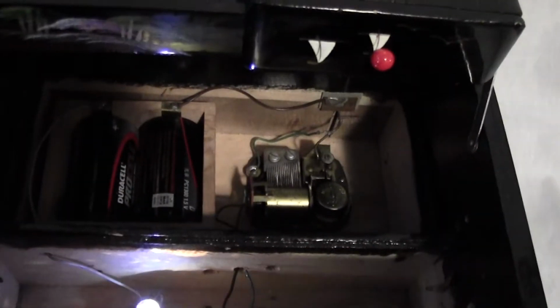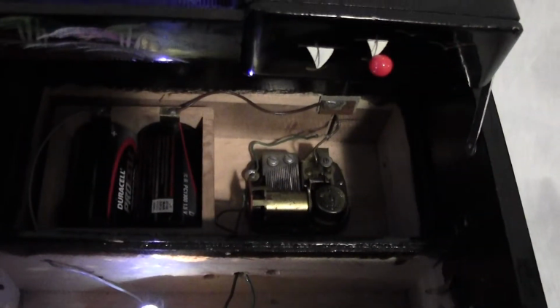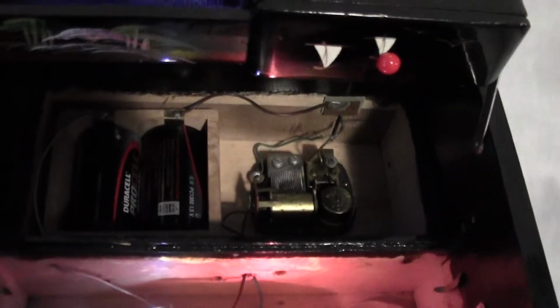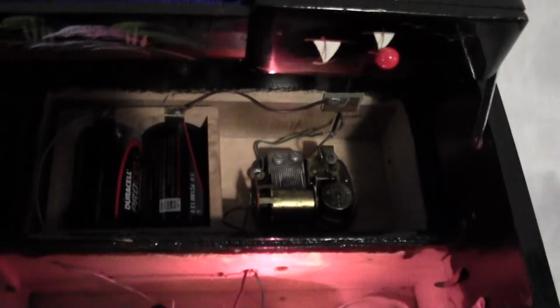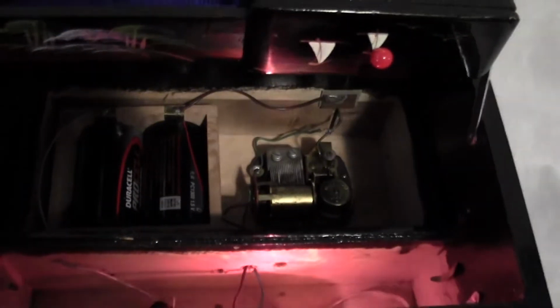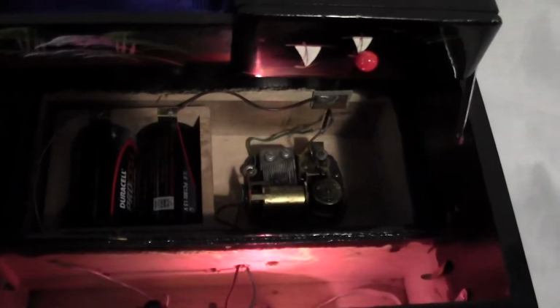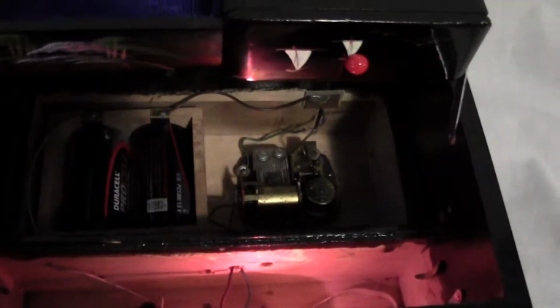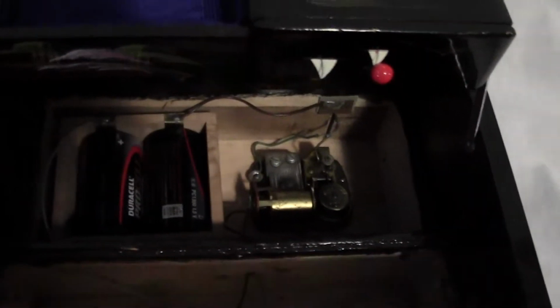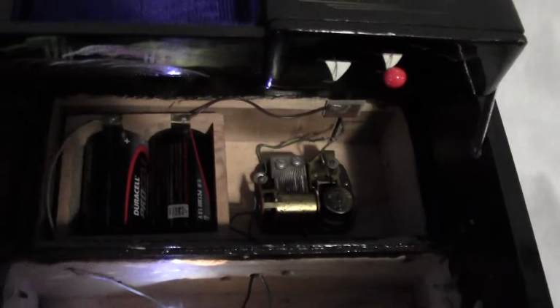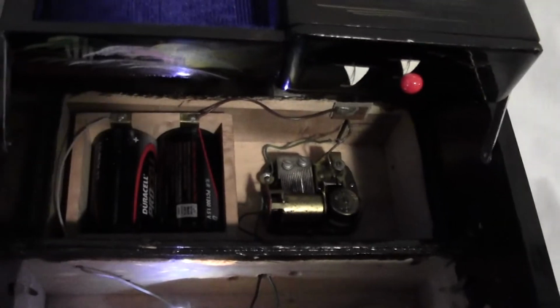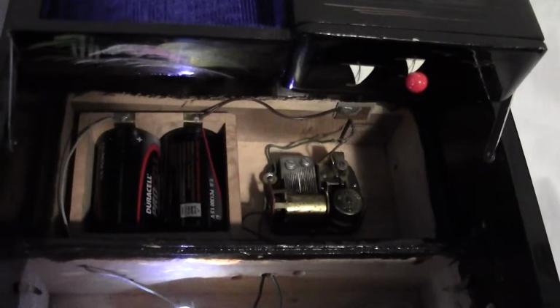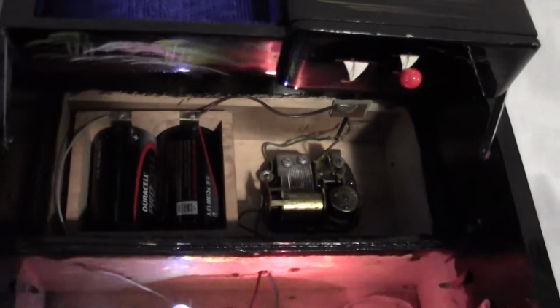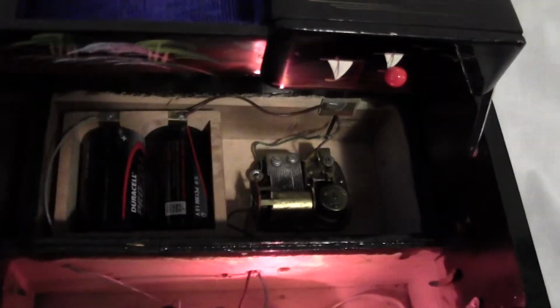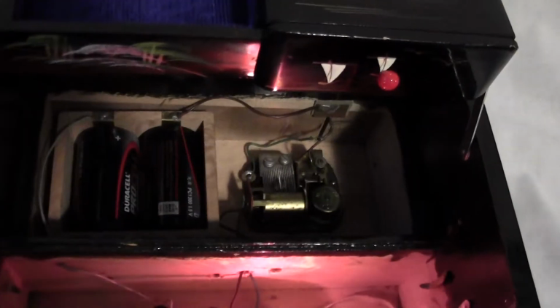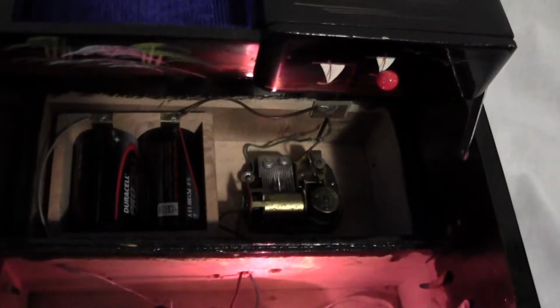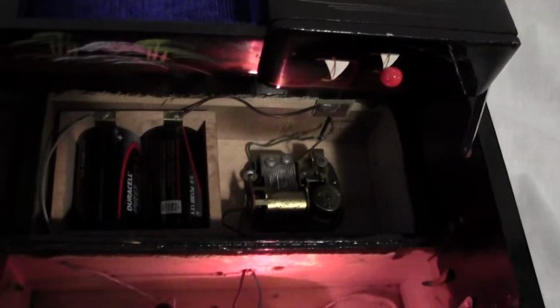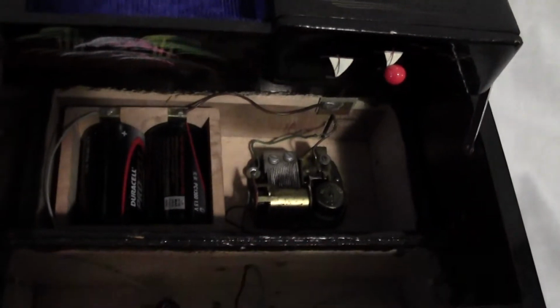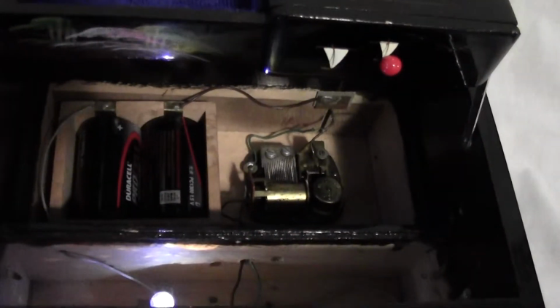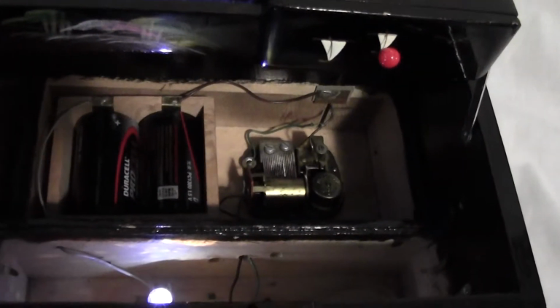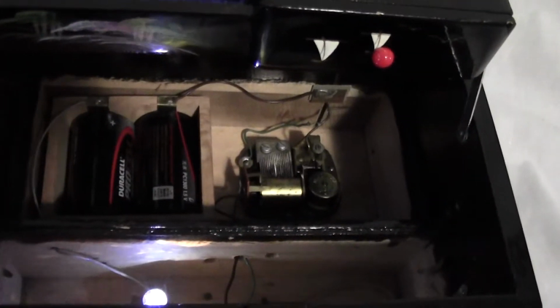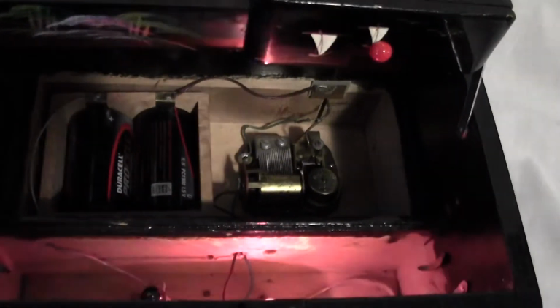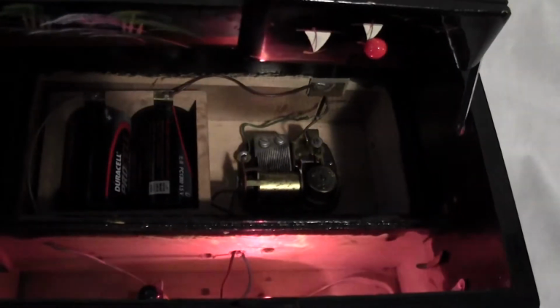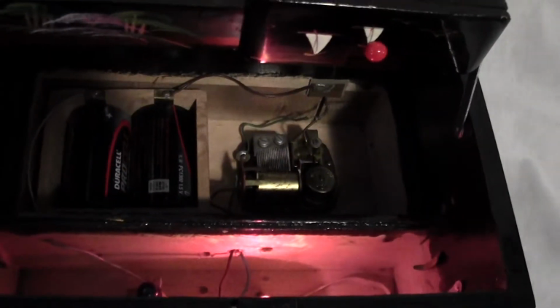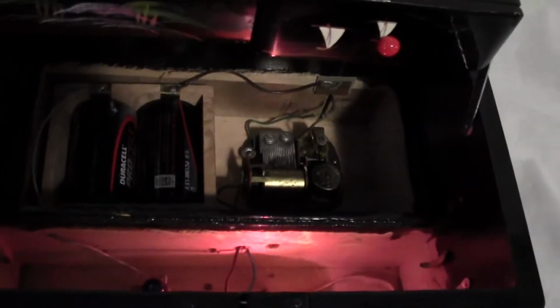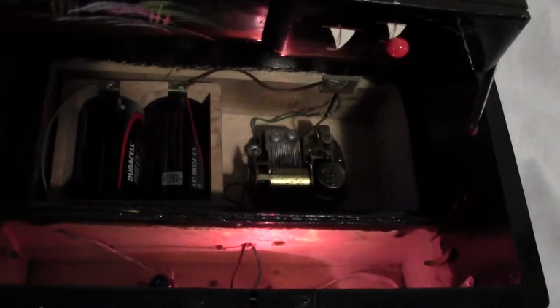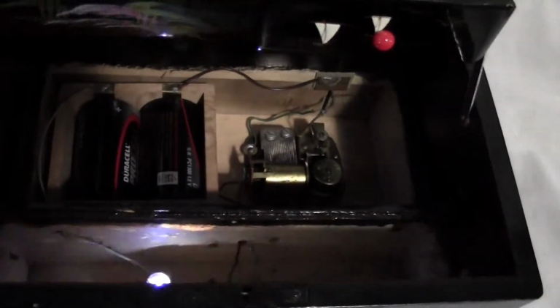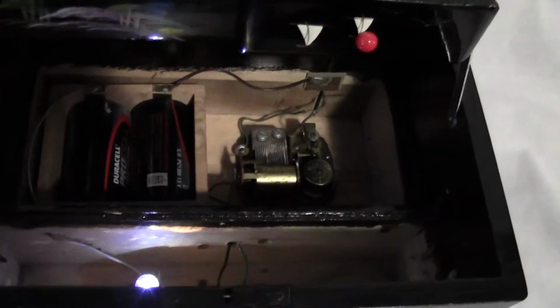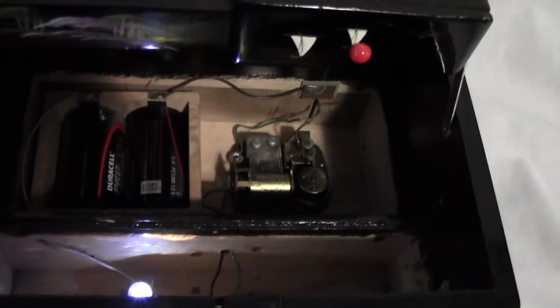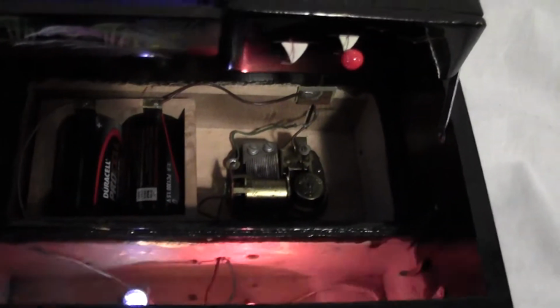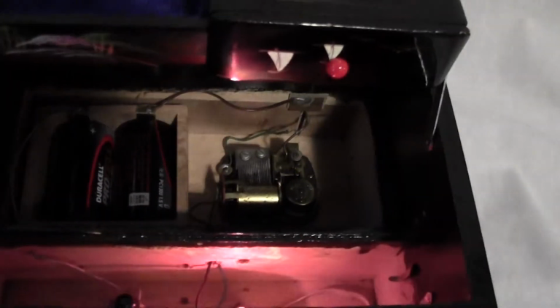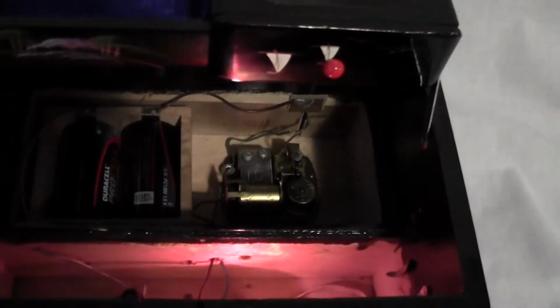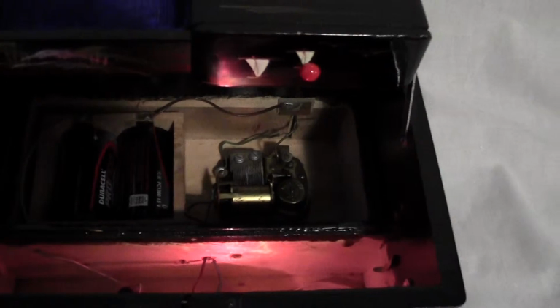When I ship this, I'm not going to ship the batteries, so that it saves weight and so the batteries don't come loose and beat everything up inside there.